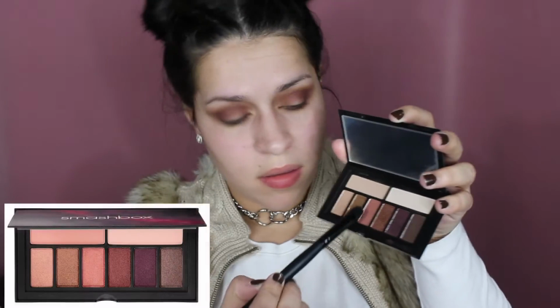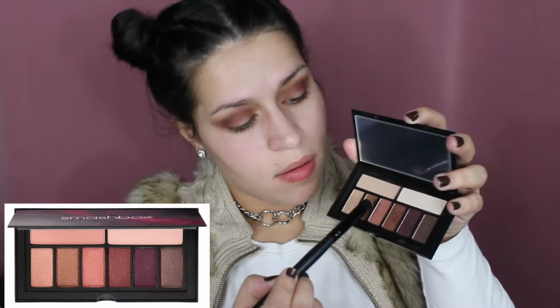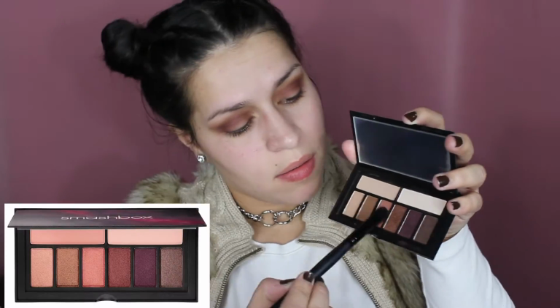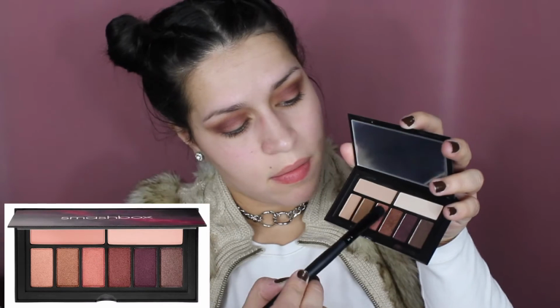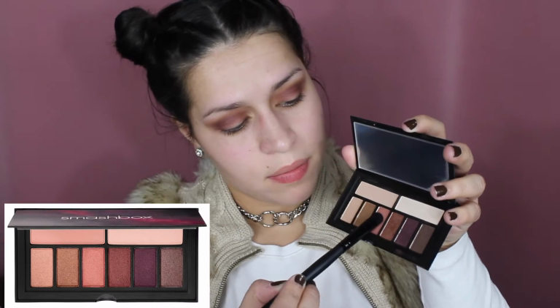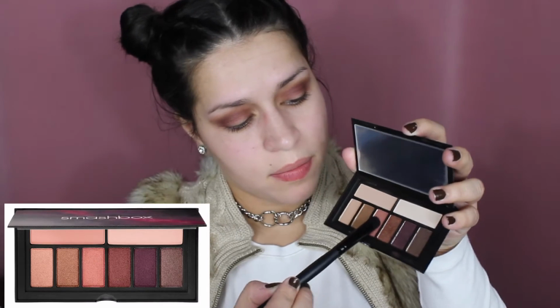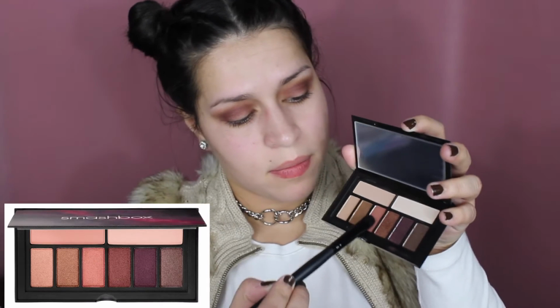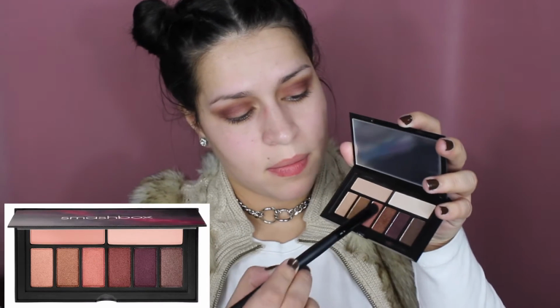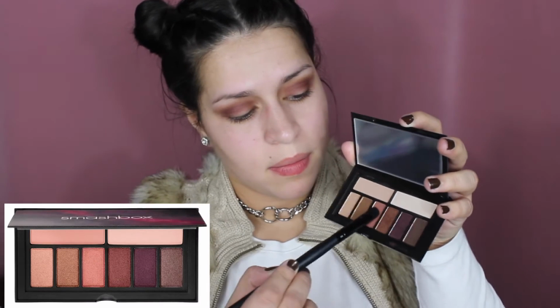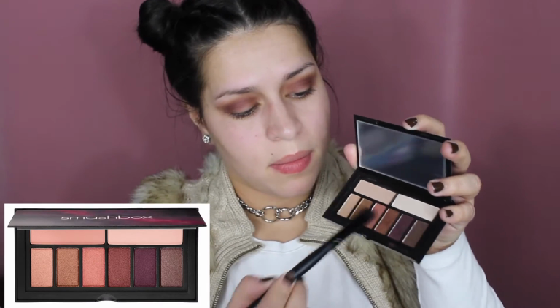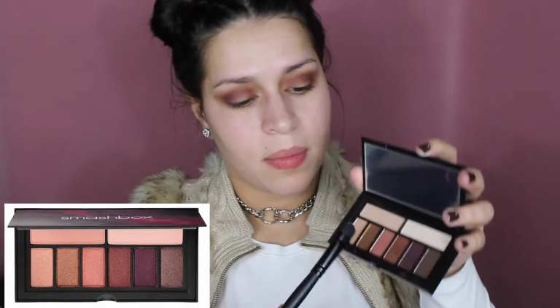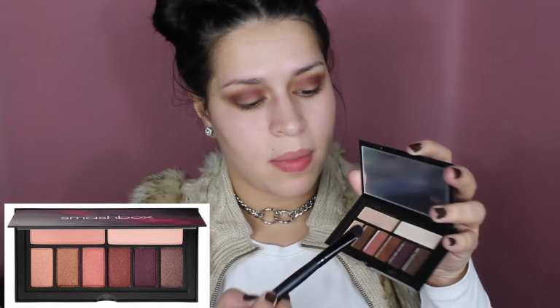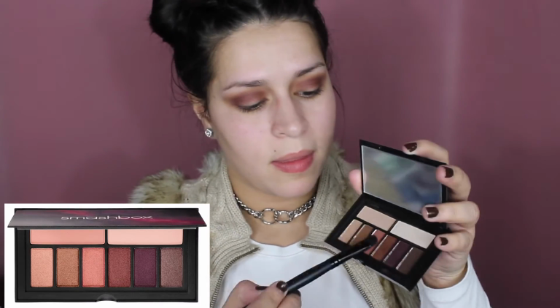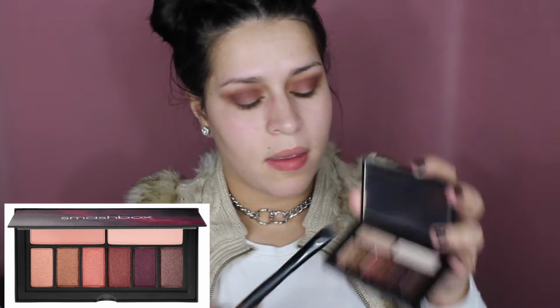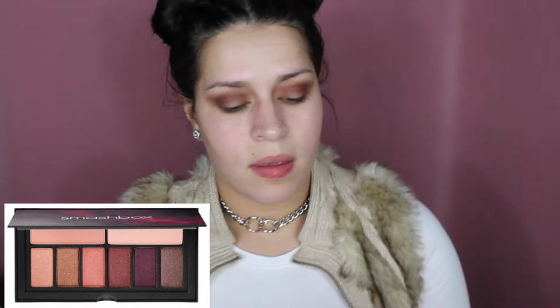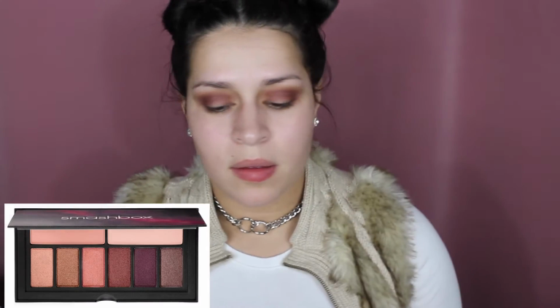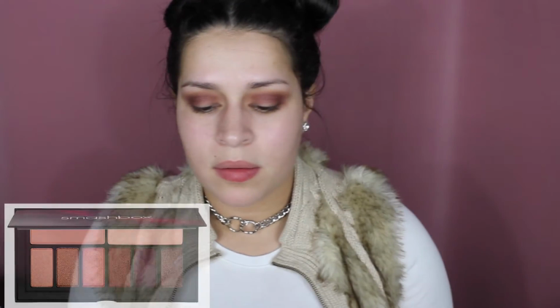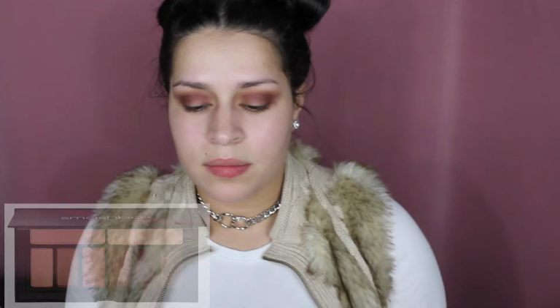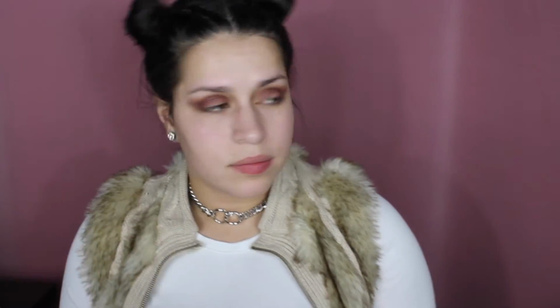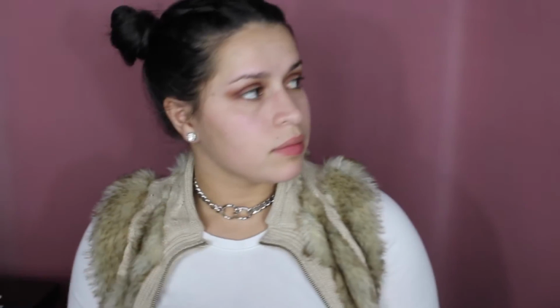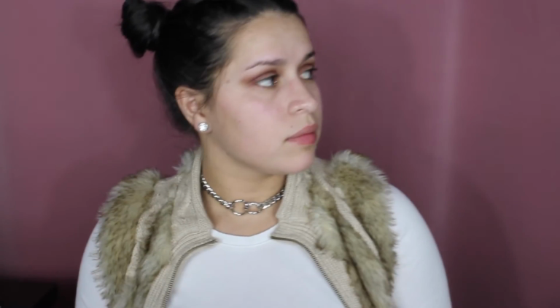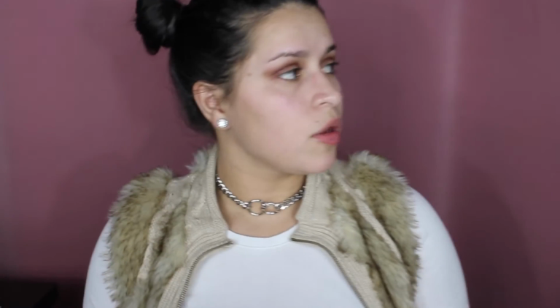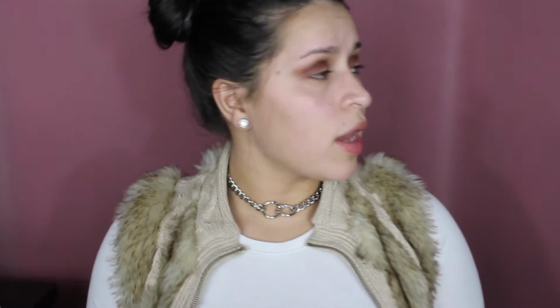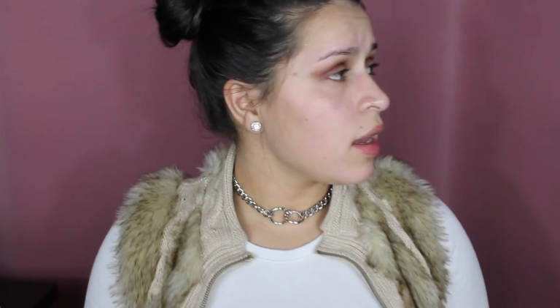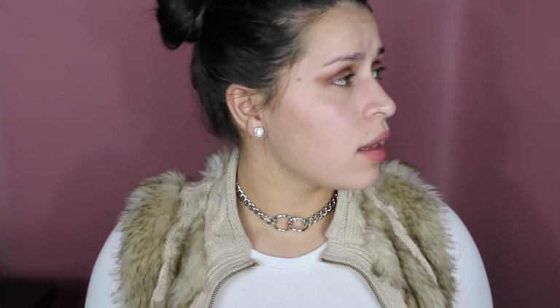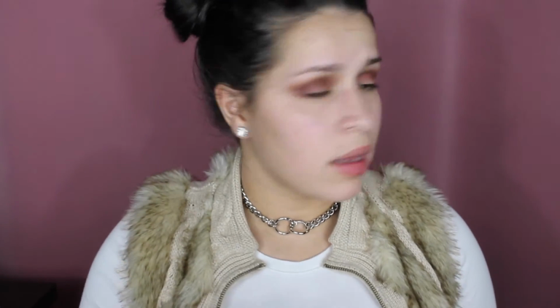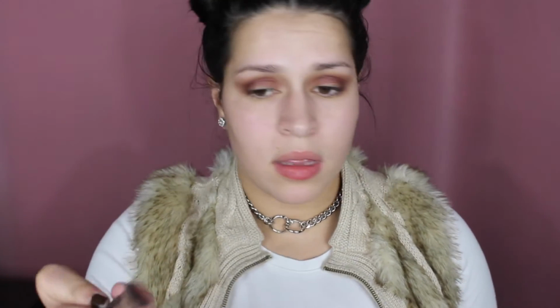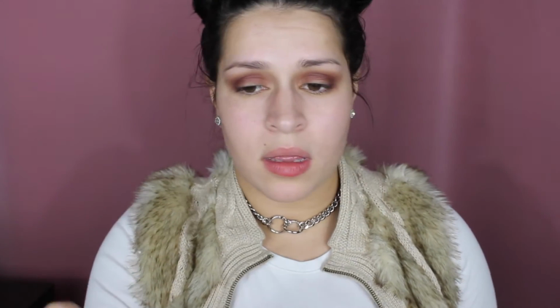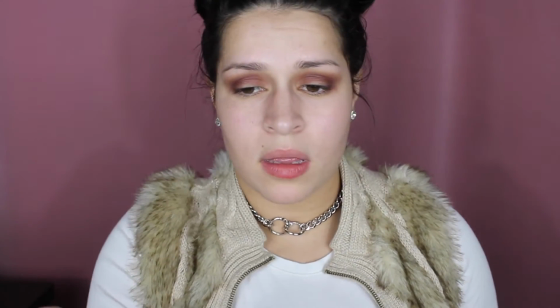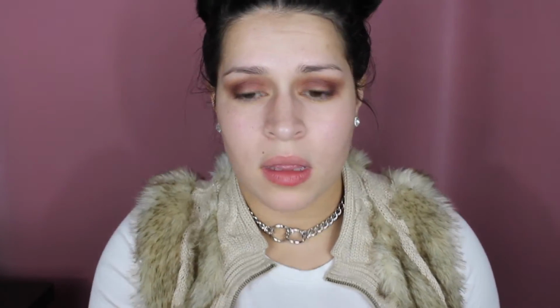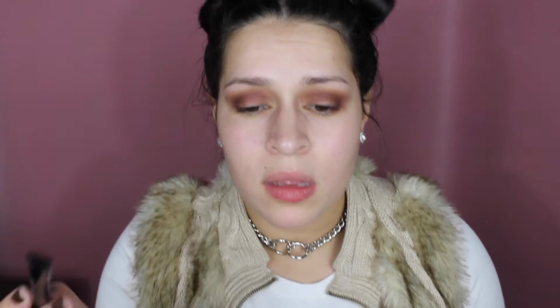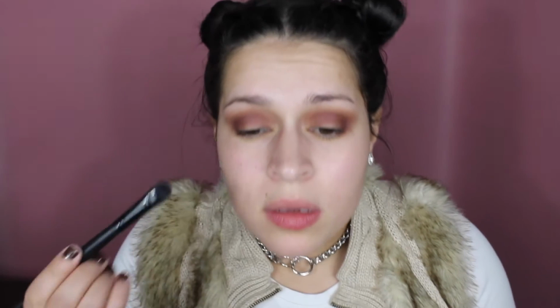For my lid color I'm going to take the third one from the left — it's like a peachy color with gold tones.